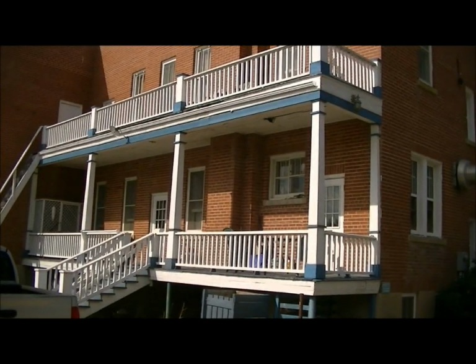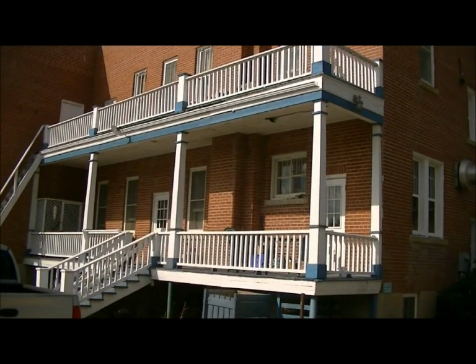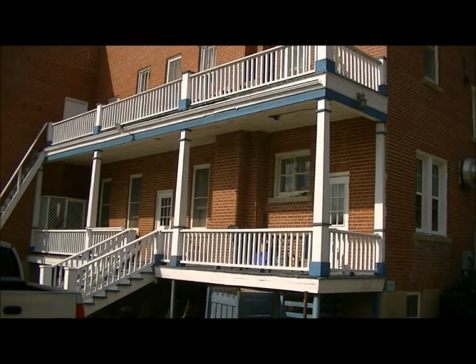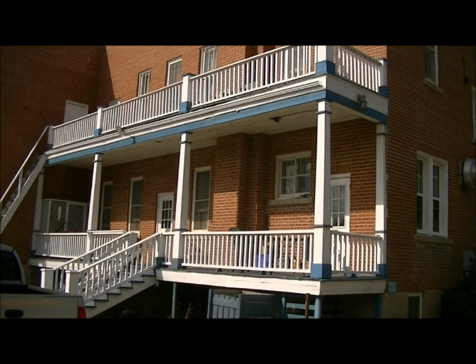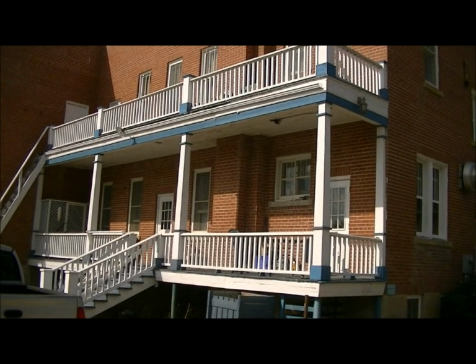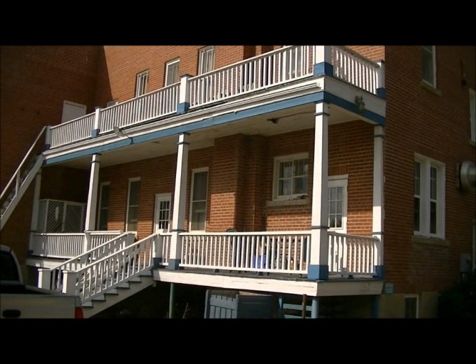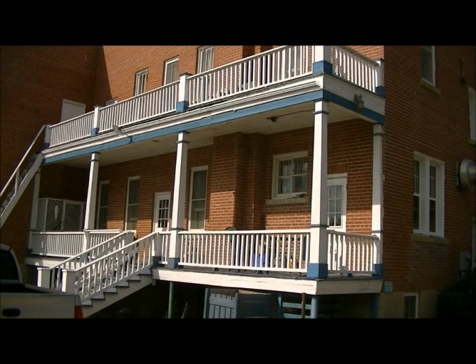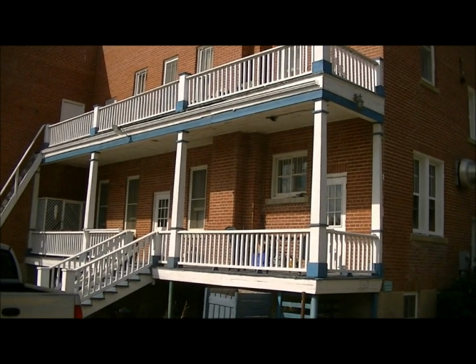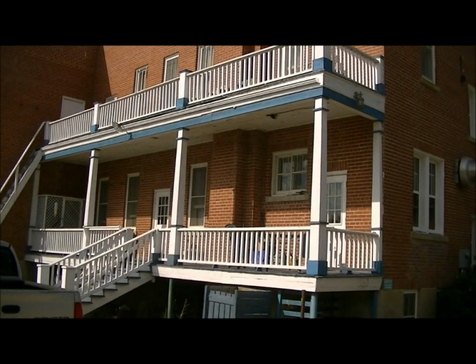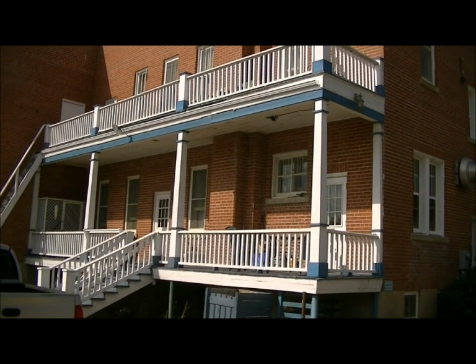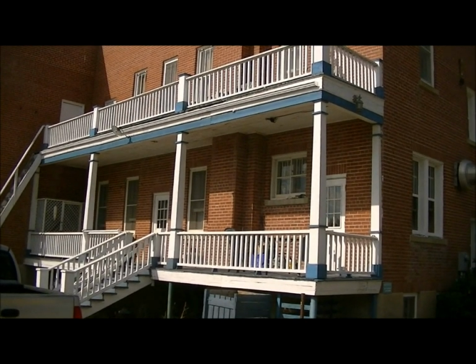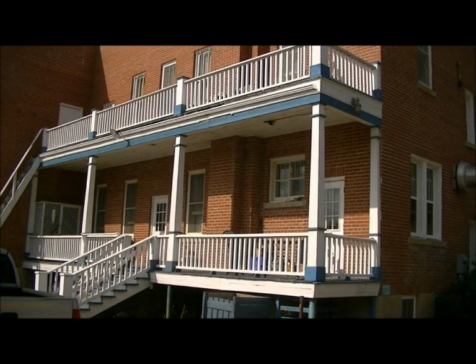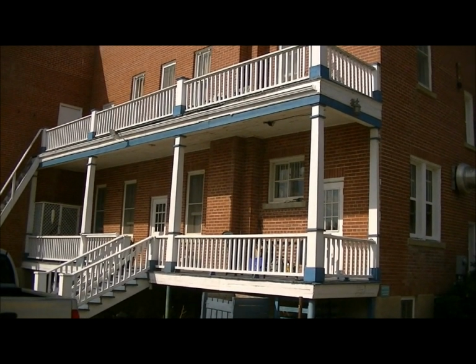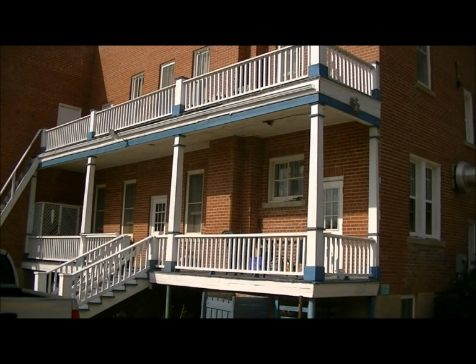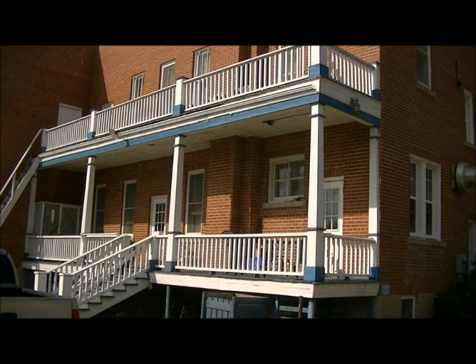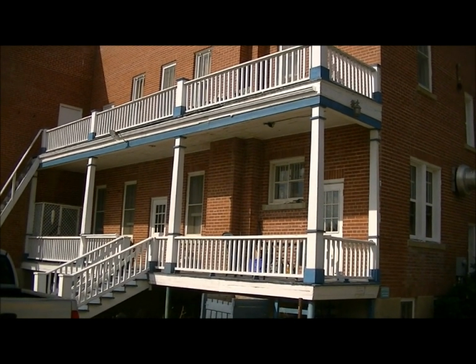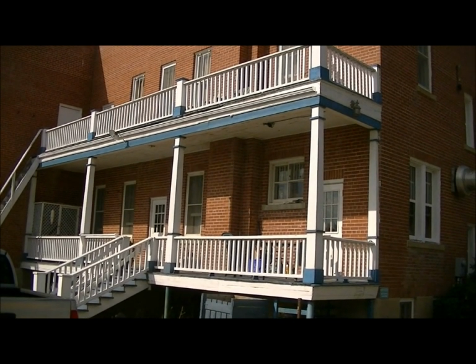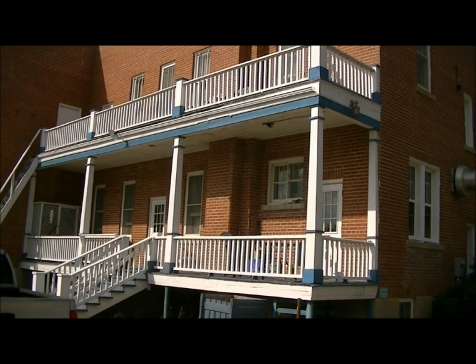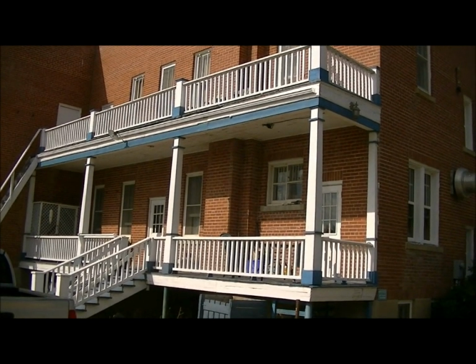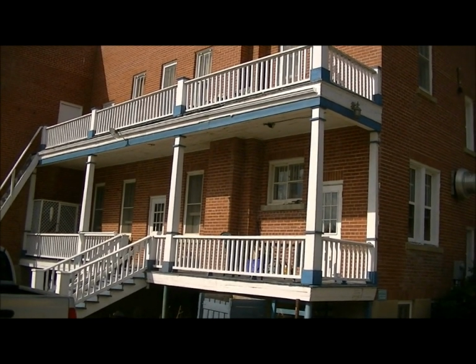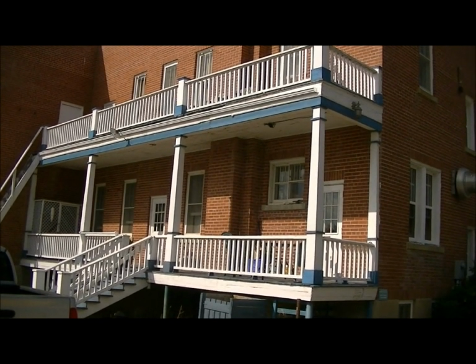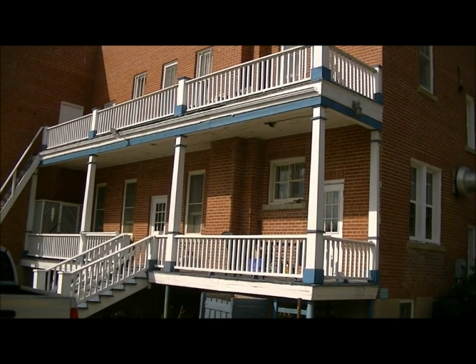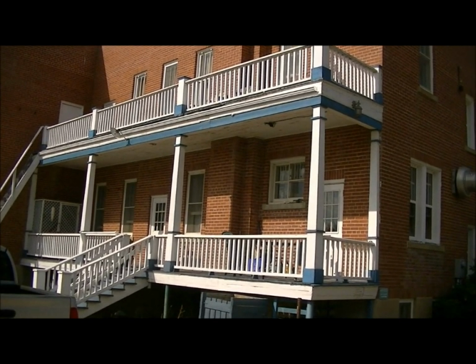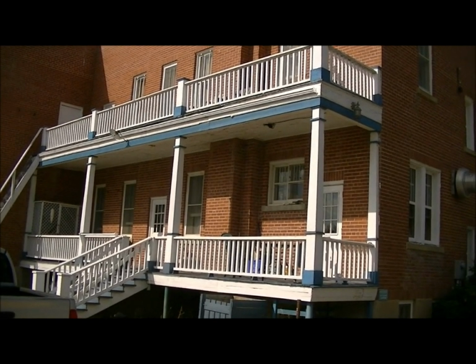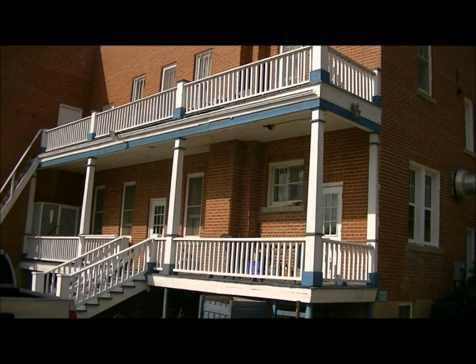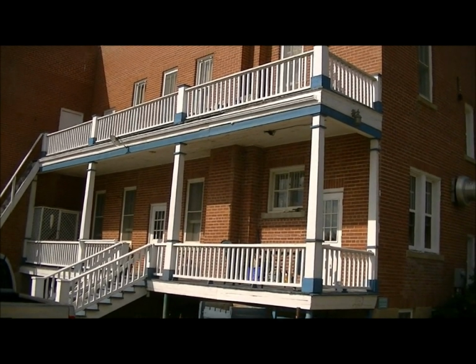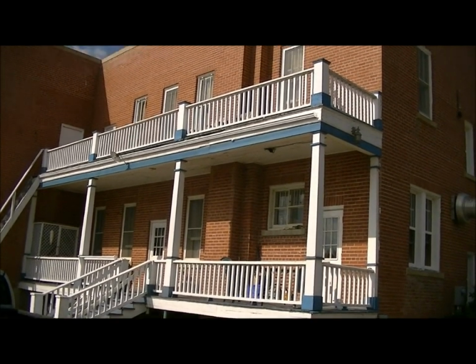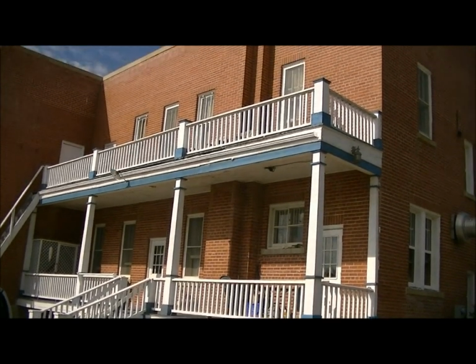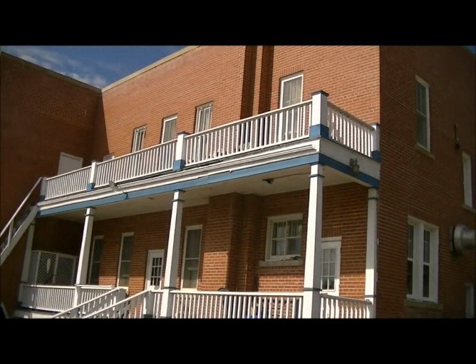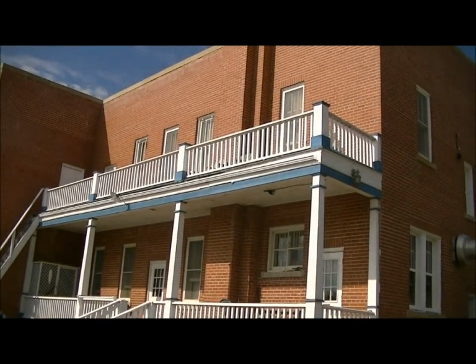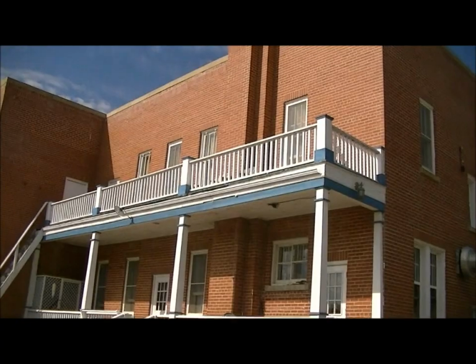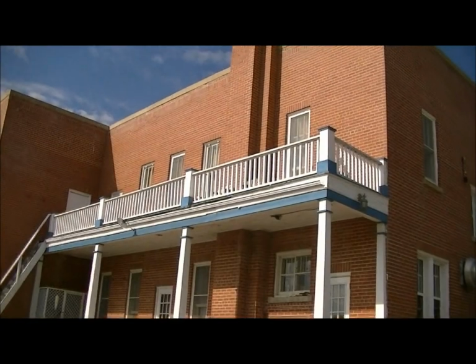This is the rear view of the convent, with the balconies on each floor.